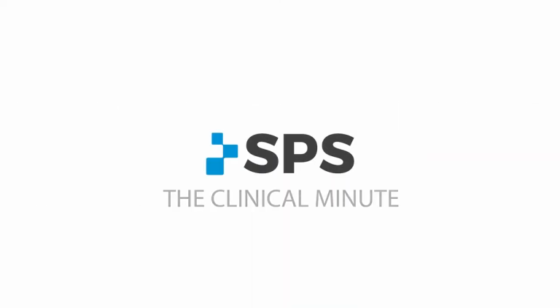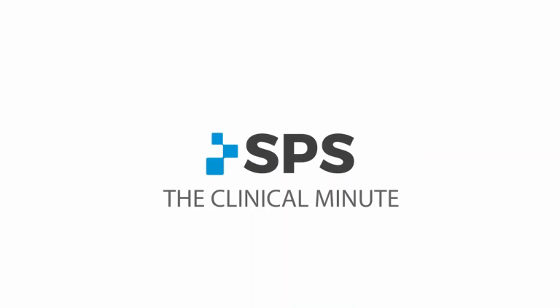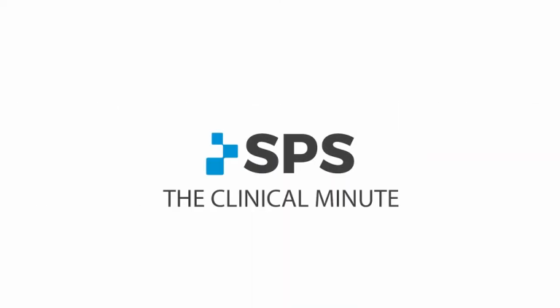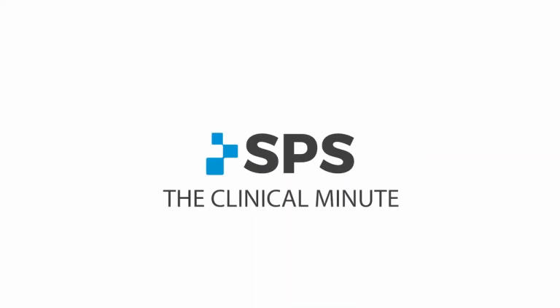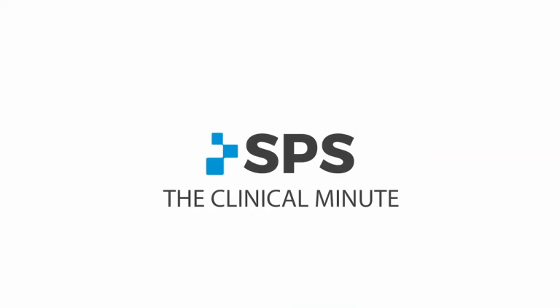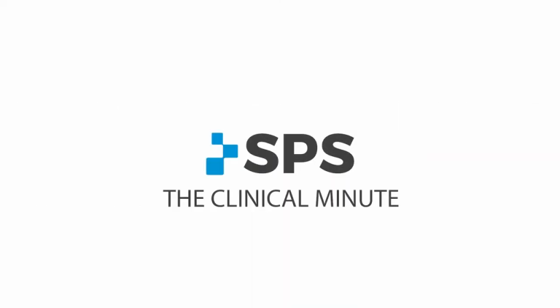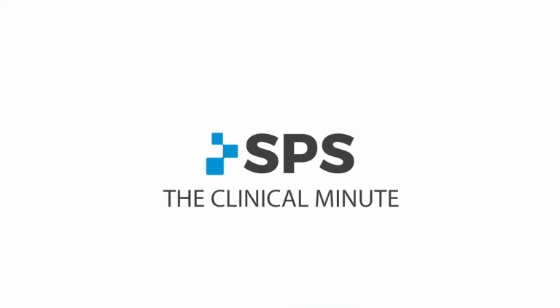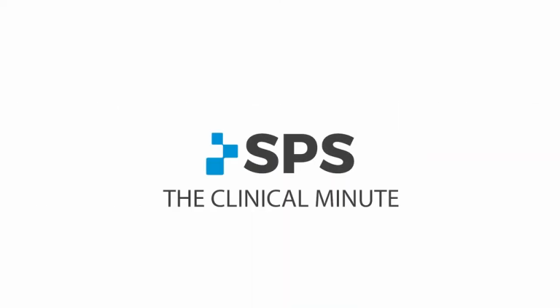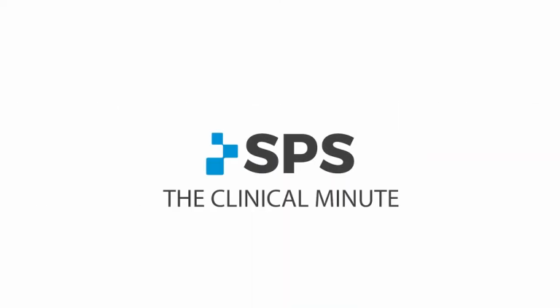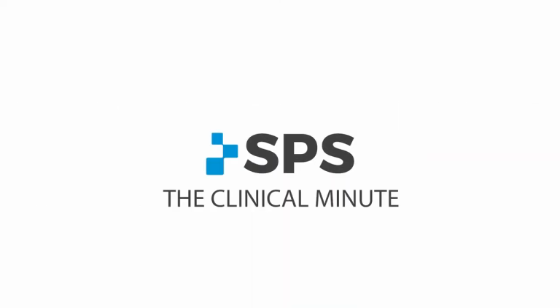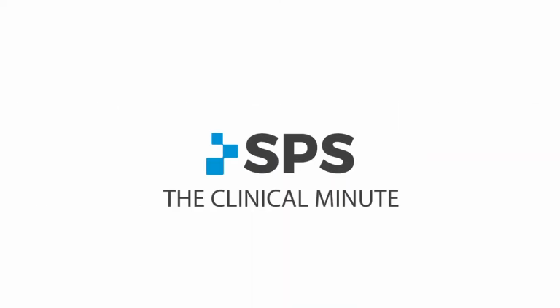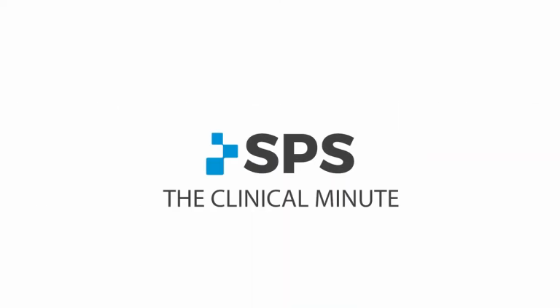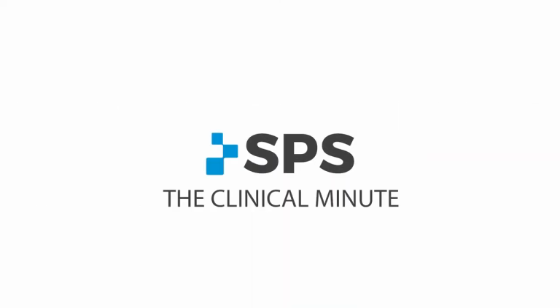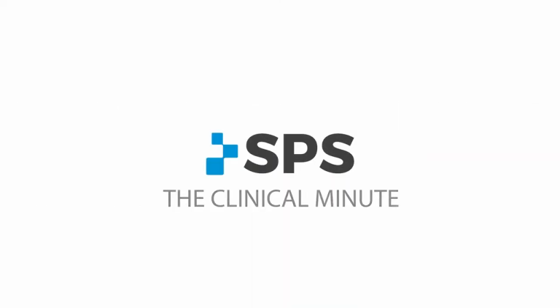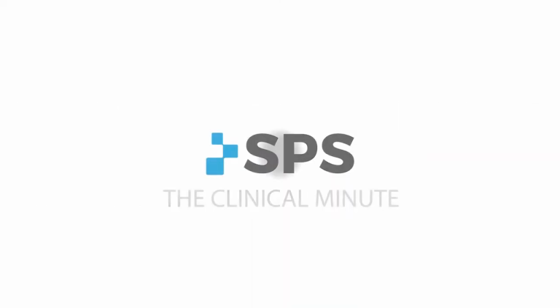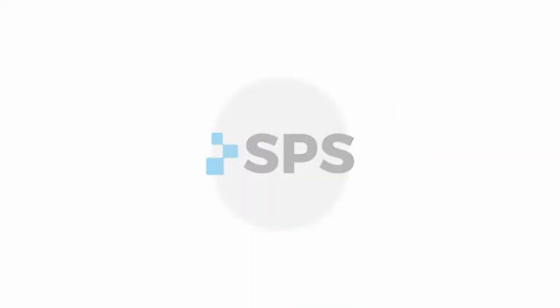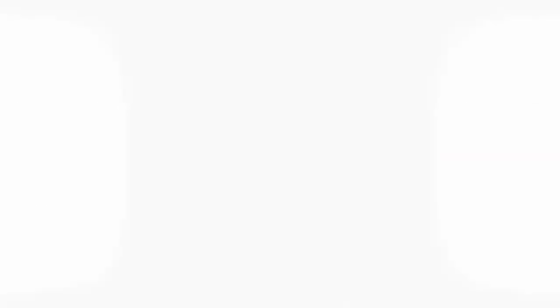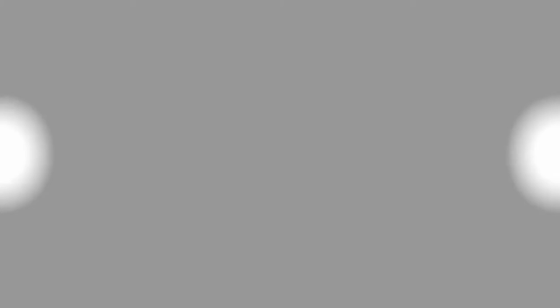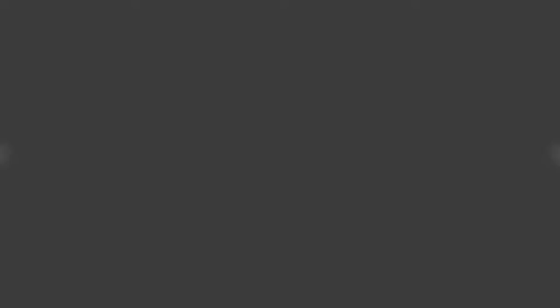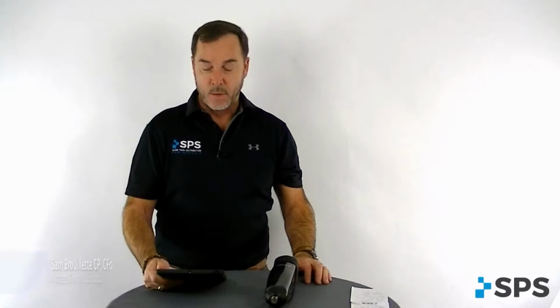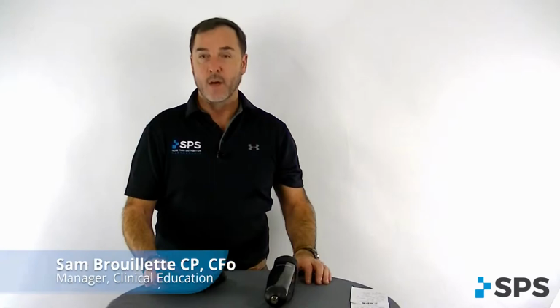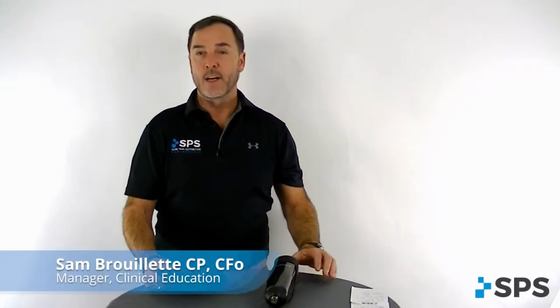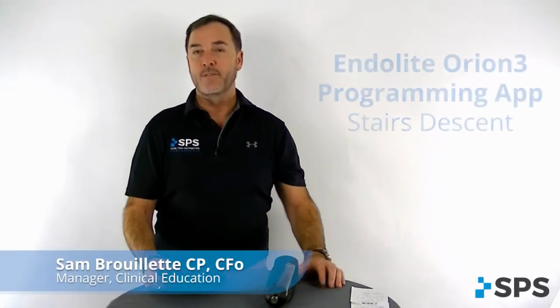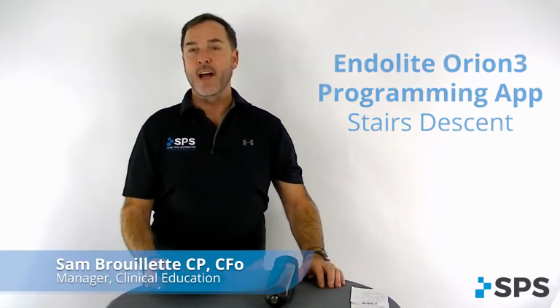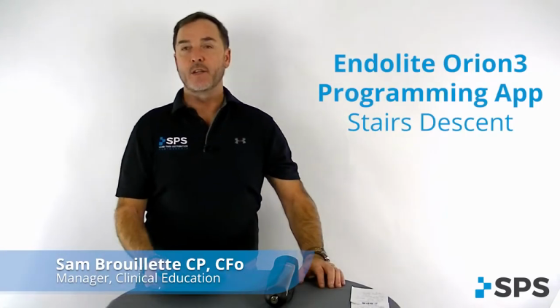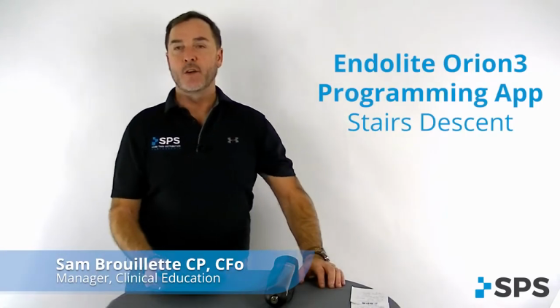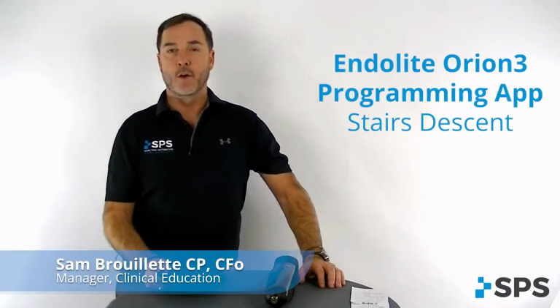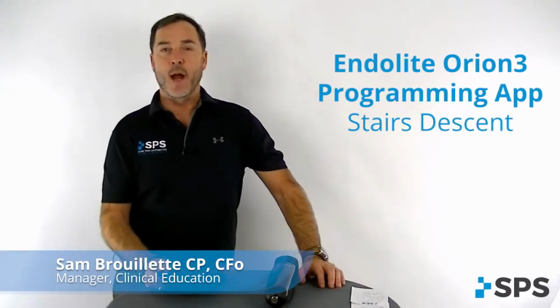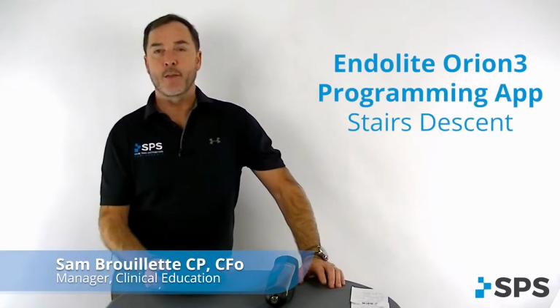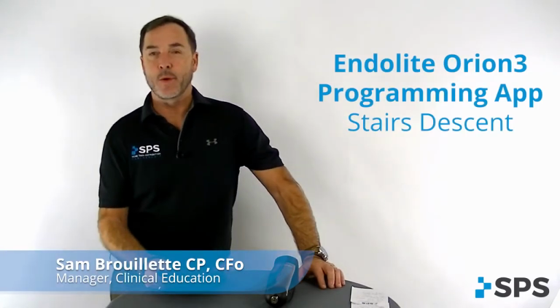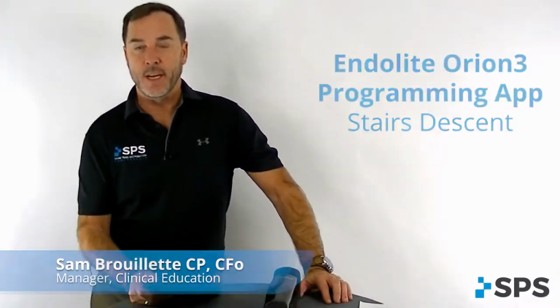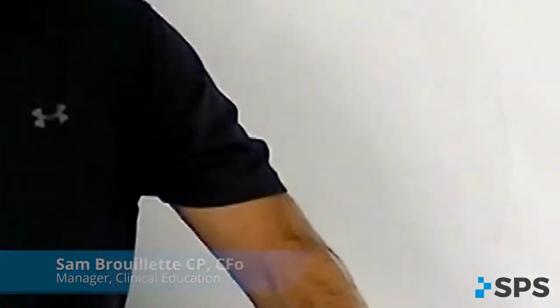Hi, I'm Sam with SPS. Welcome to the Clinical Minute. We're looking at fine-tuning of the Orion 3 knee.